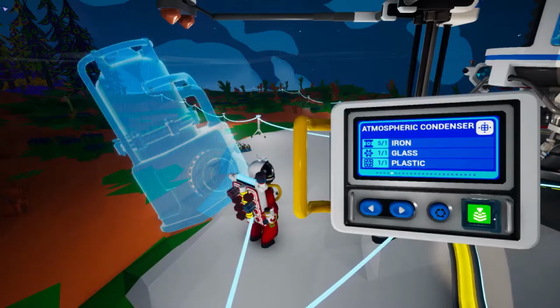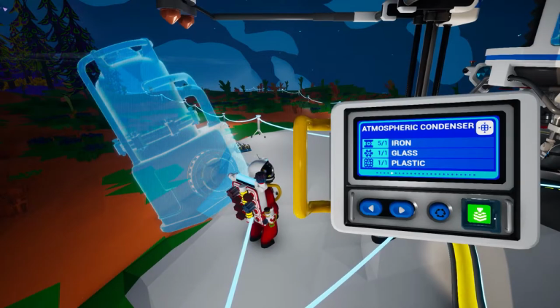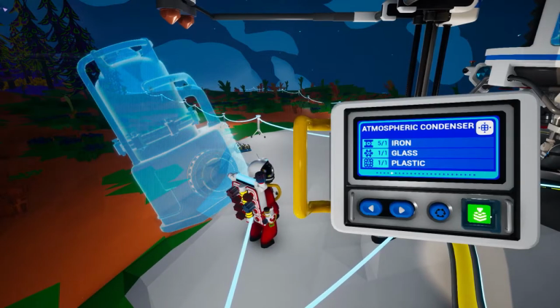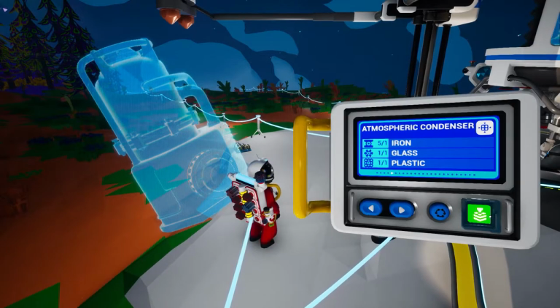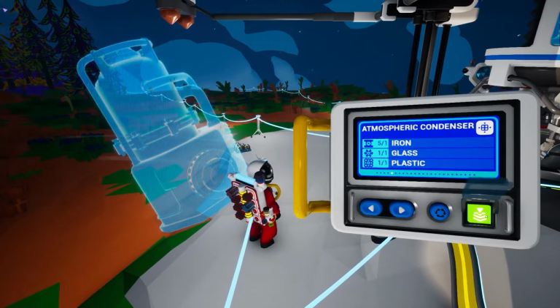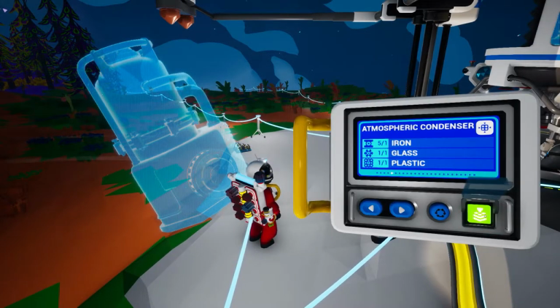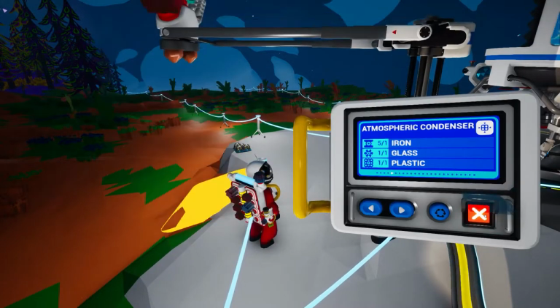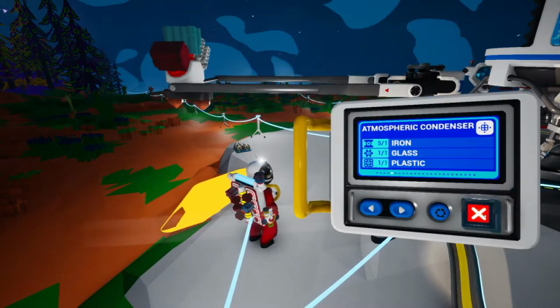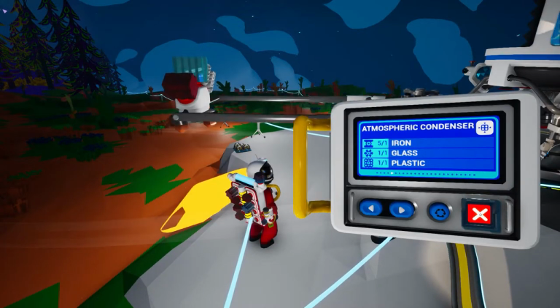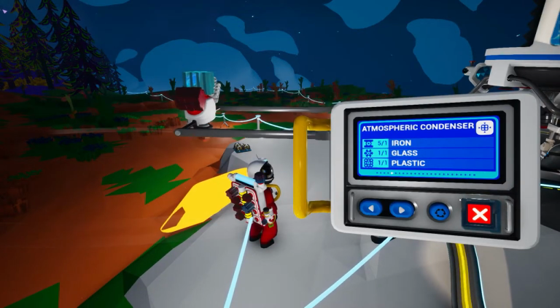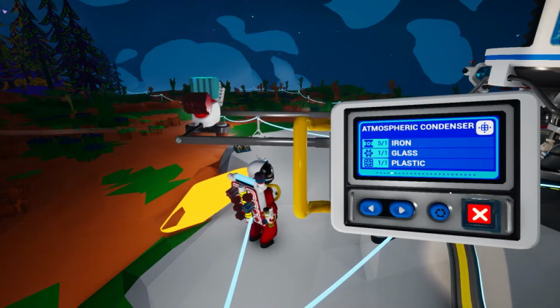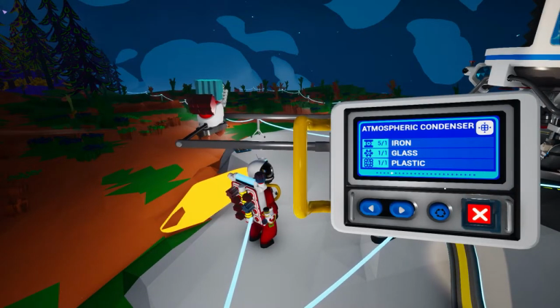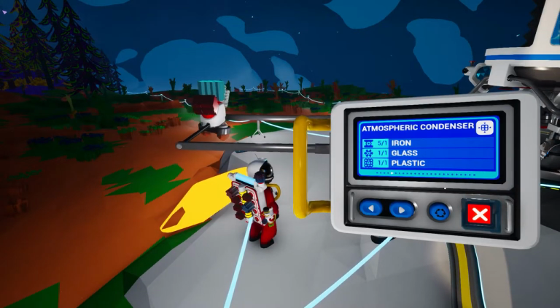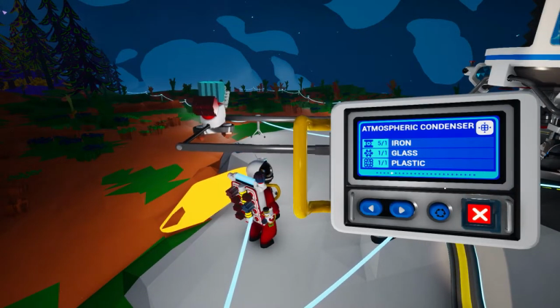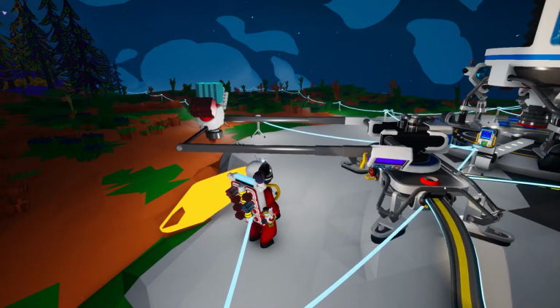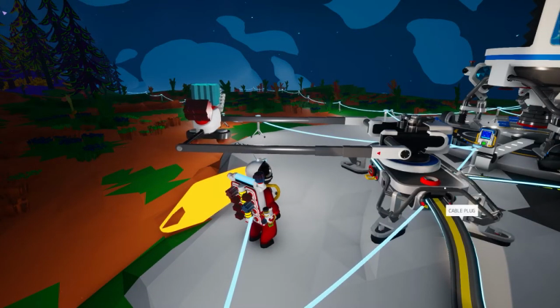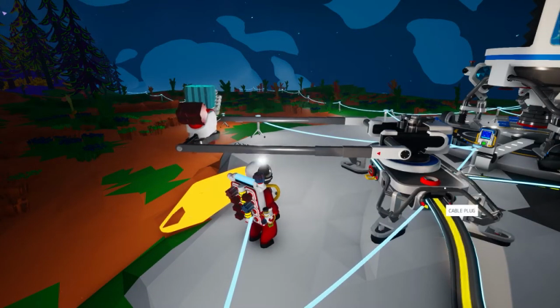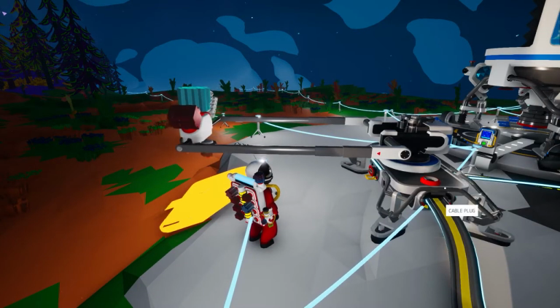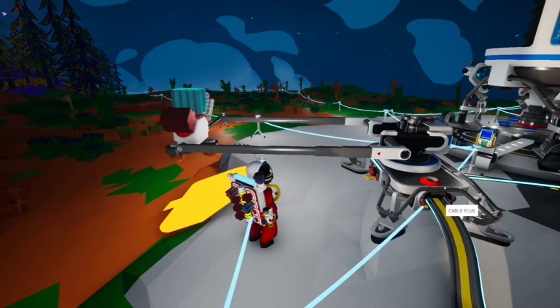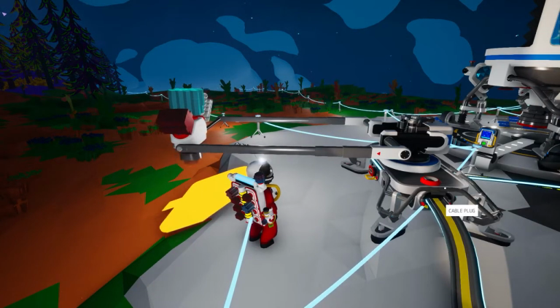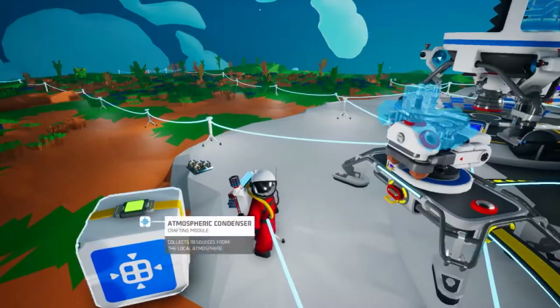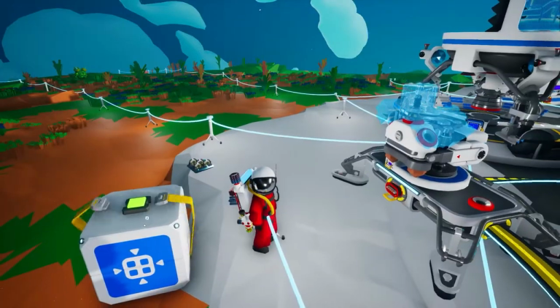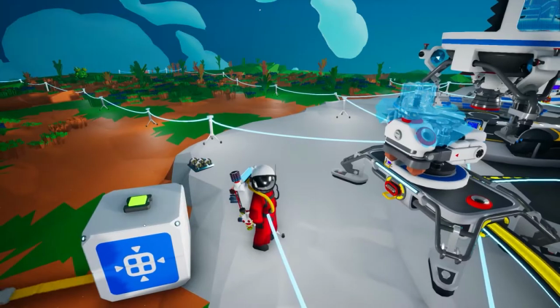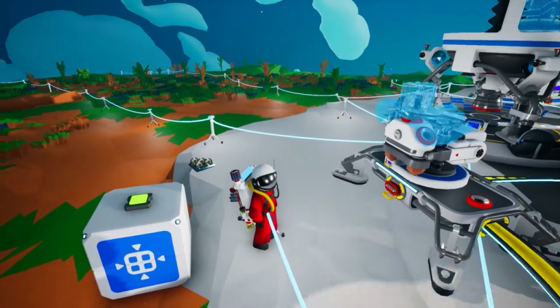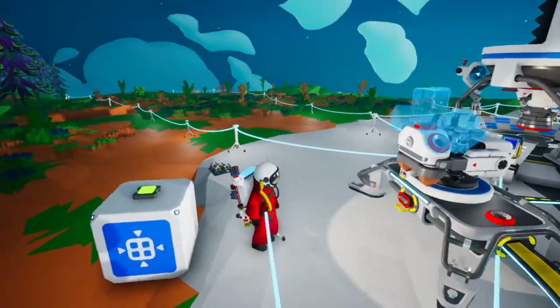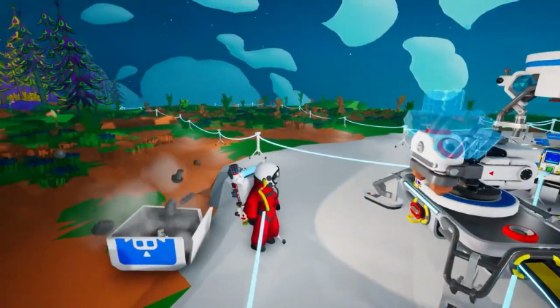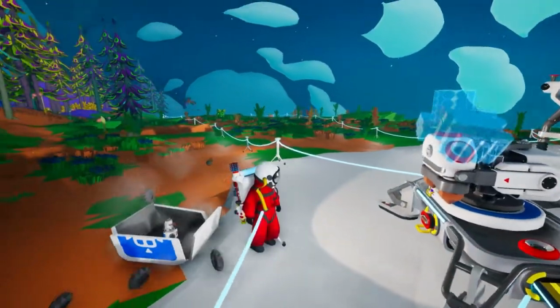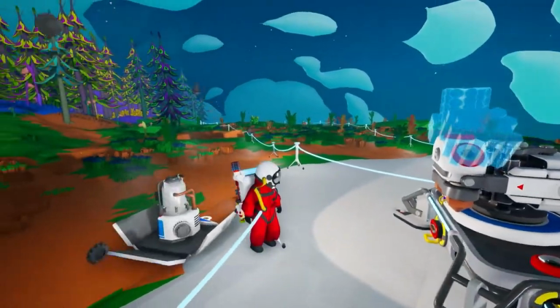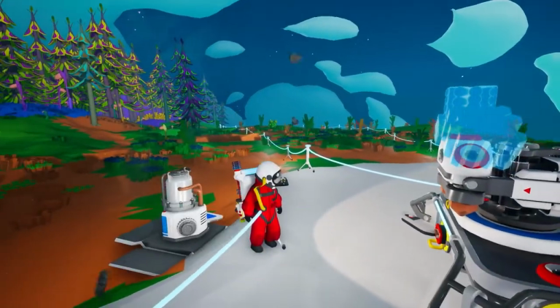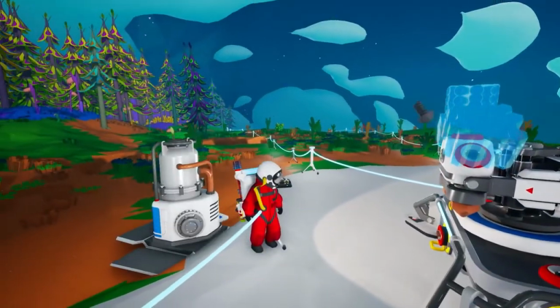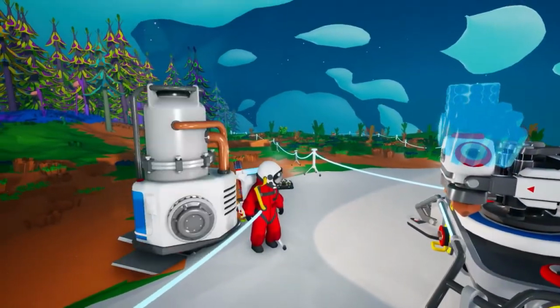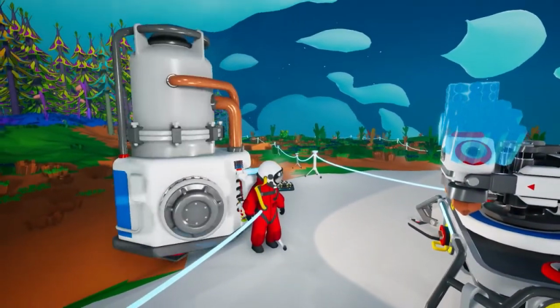And once you have all your materials you place them in the medium printer and press start, and once it's done you'll have an atmospheric condenser.